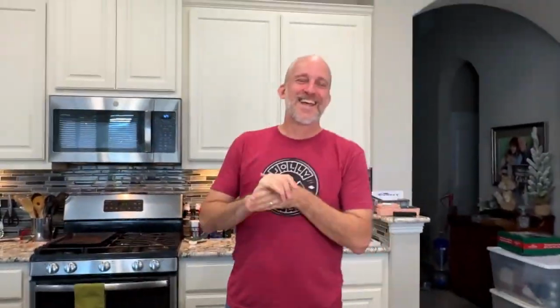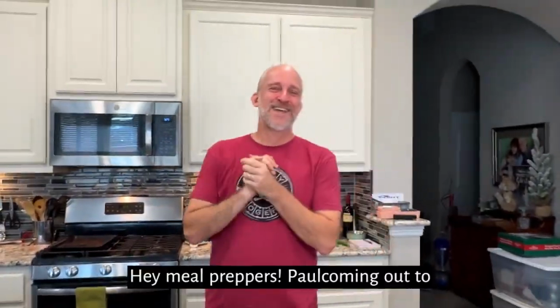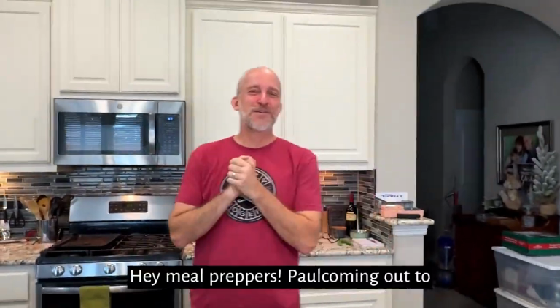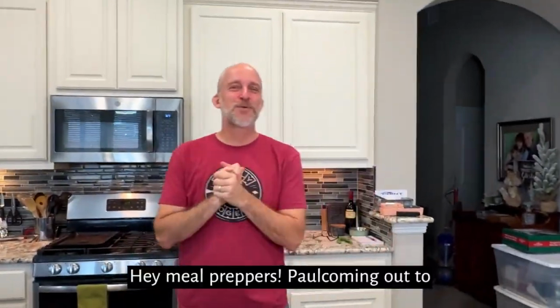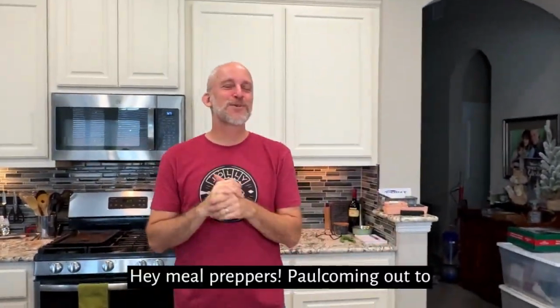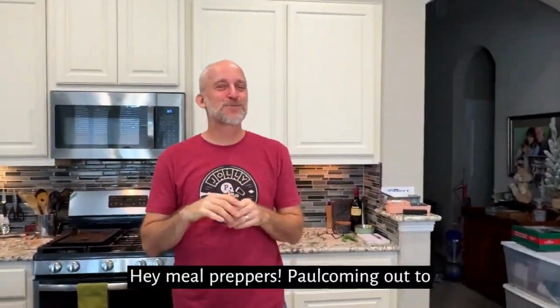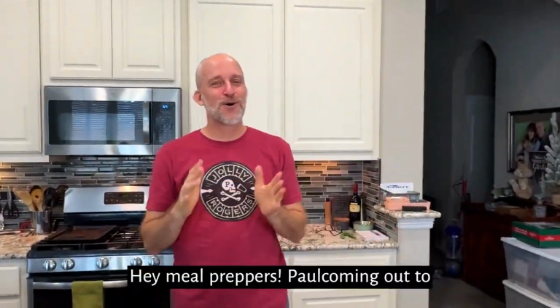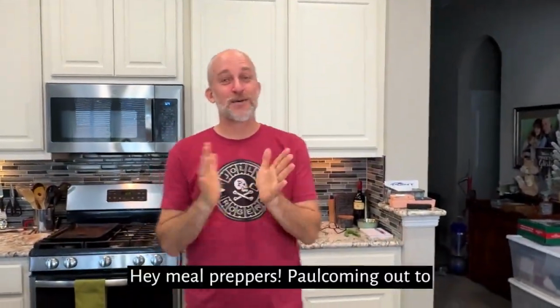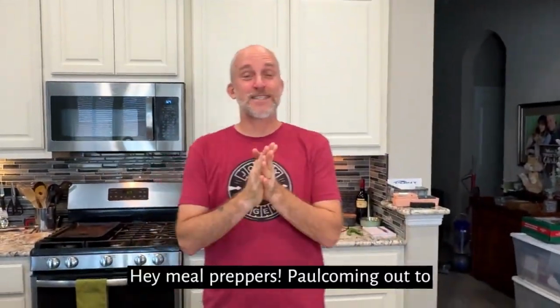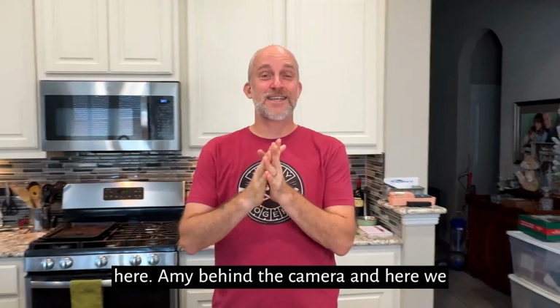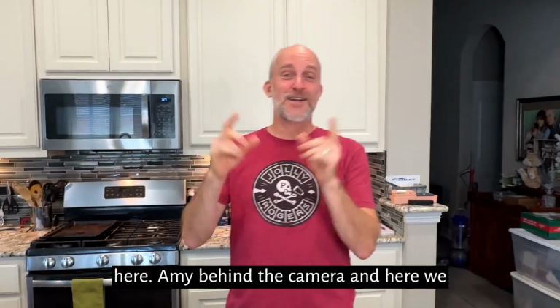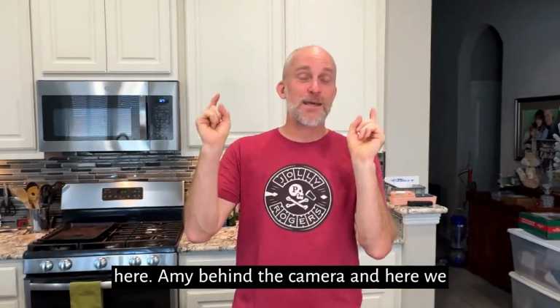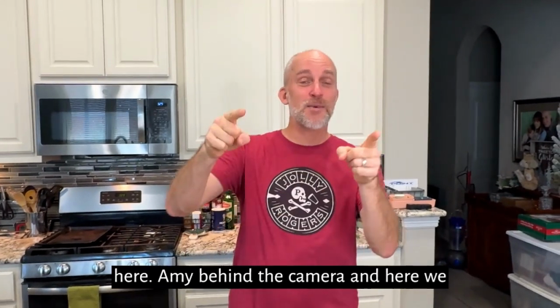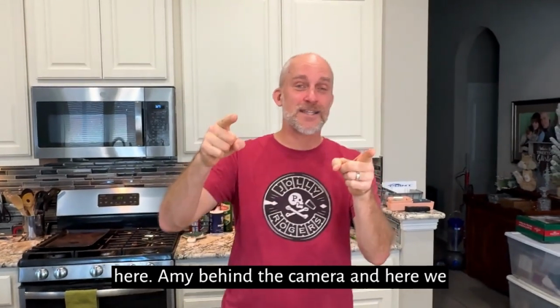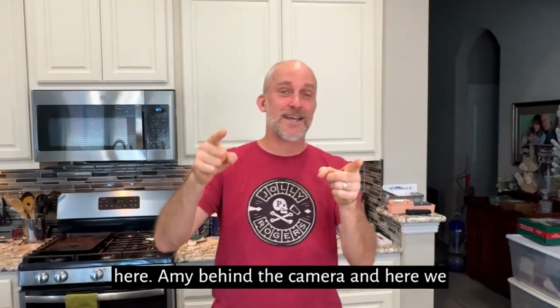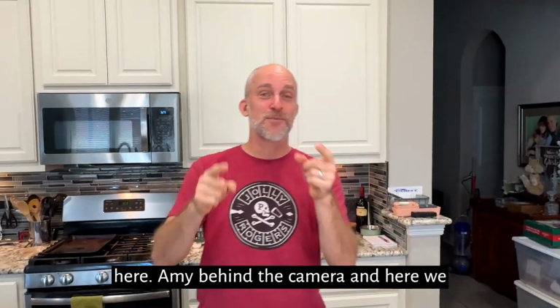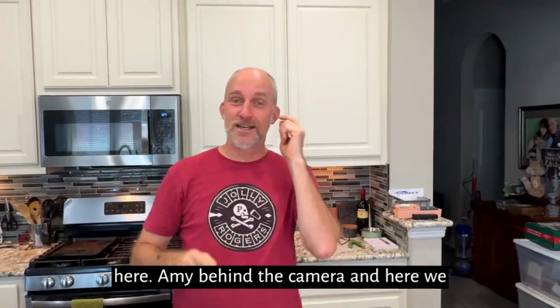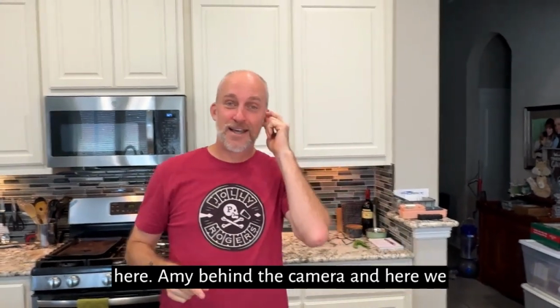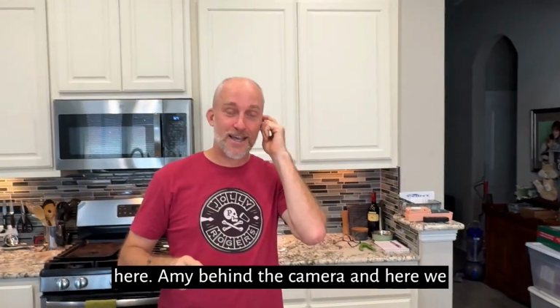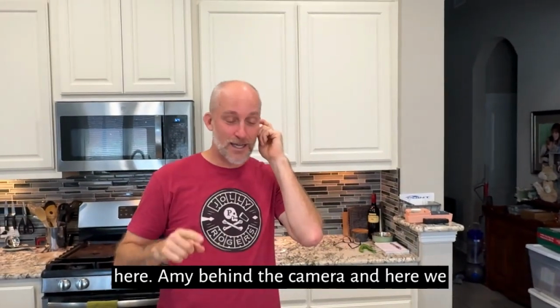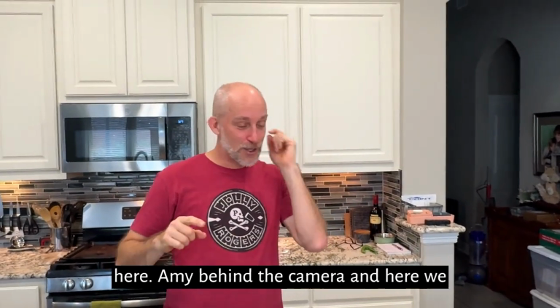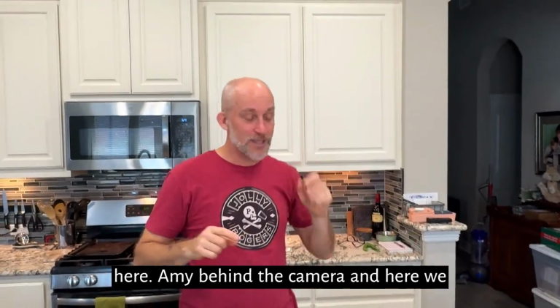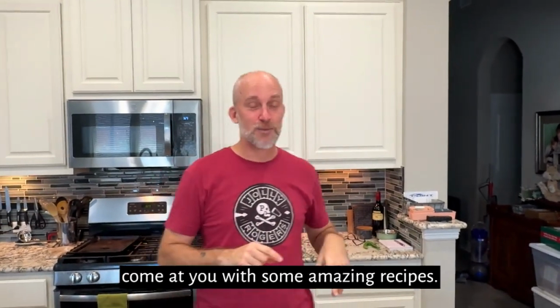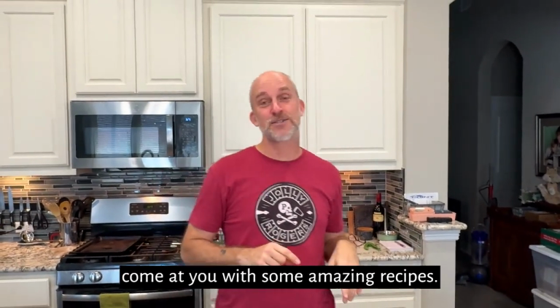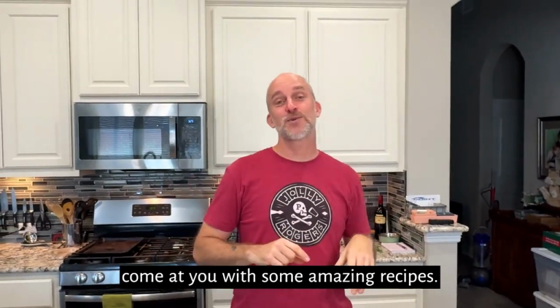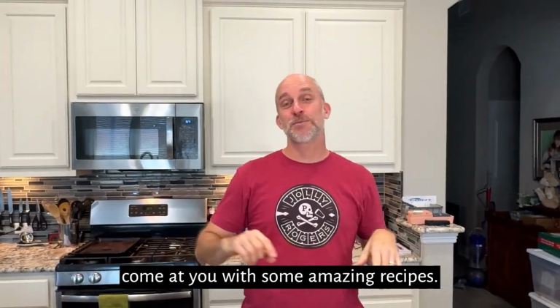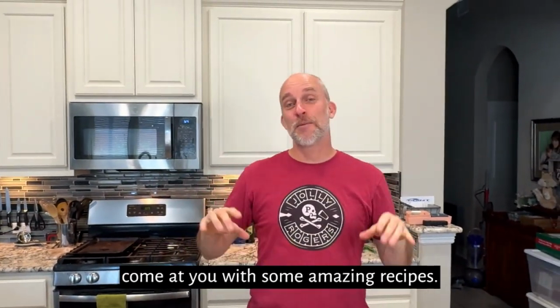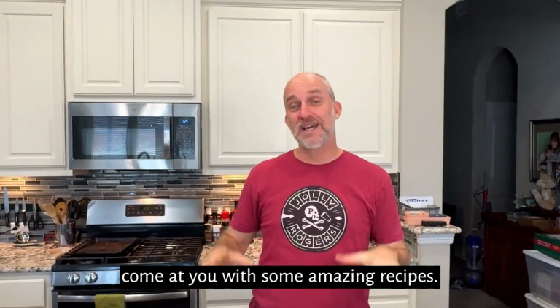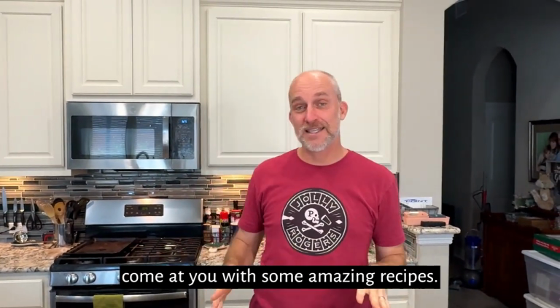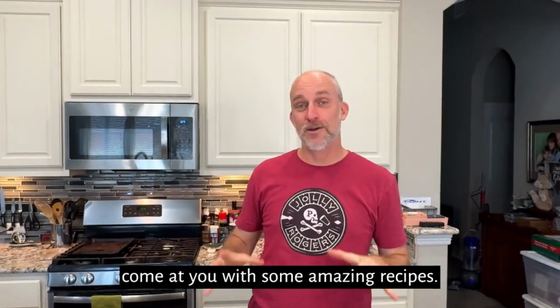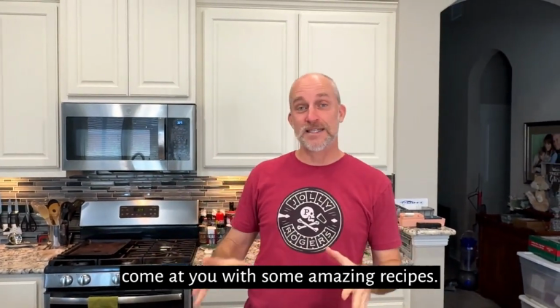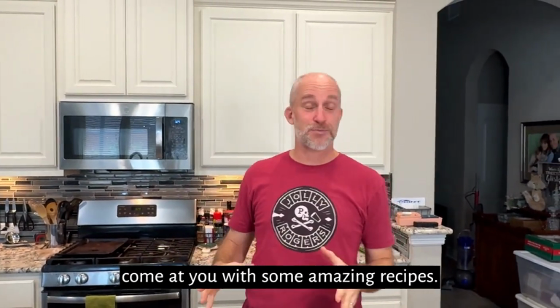Hey meal preppers, Paul coming at you here, Amy behind the camera, and here we come at you with some amazing recipes.